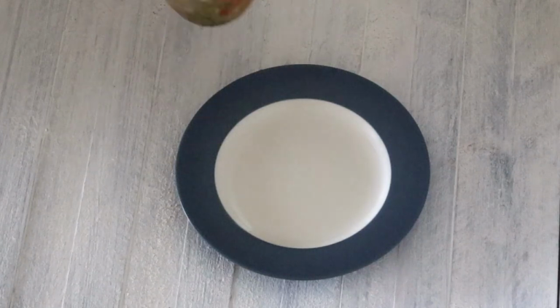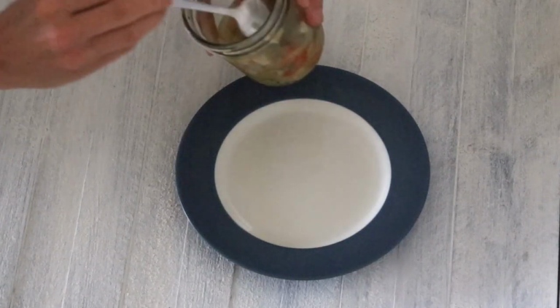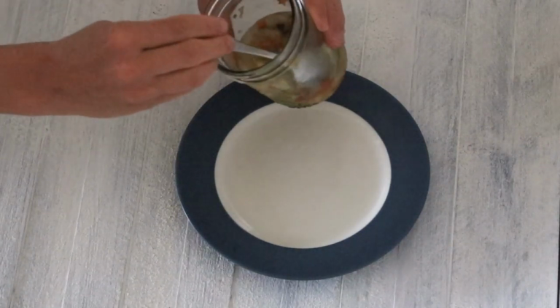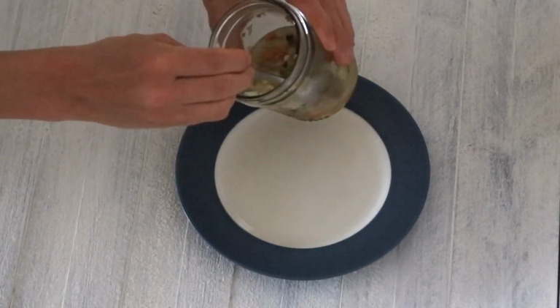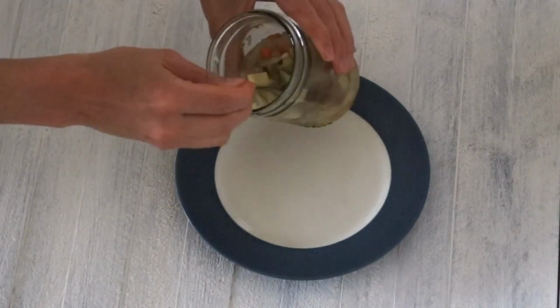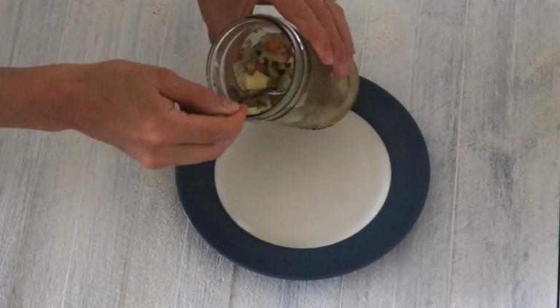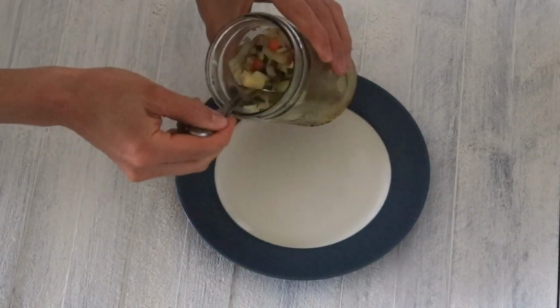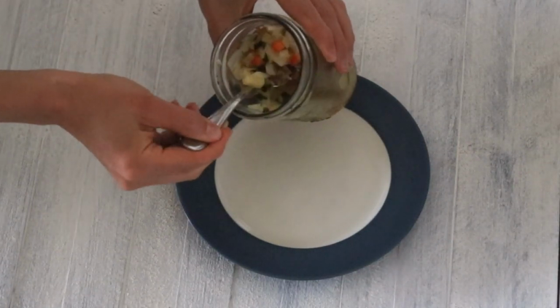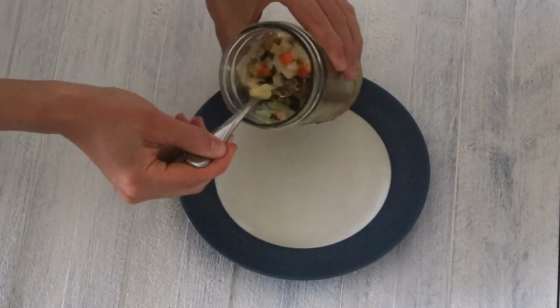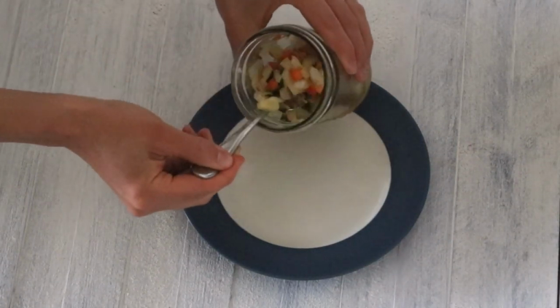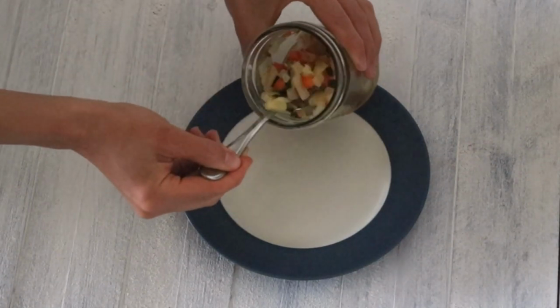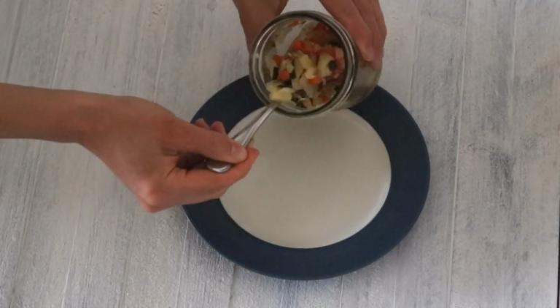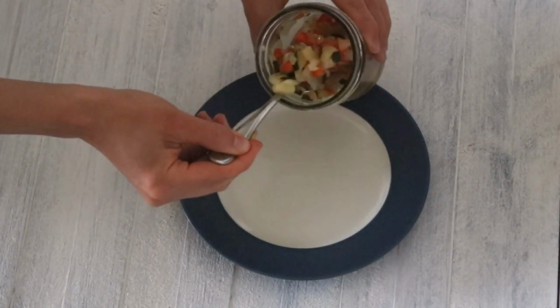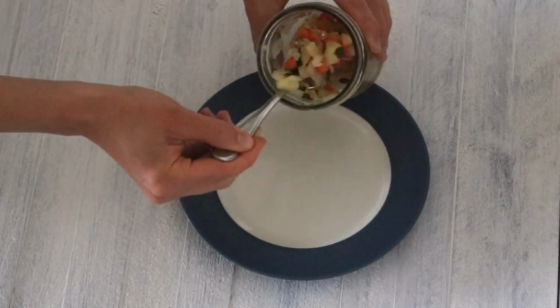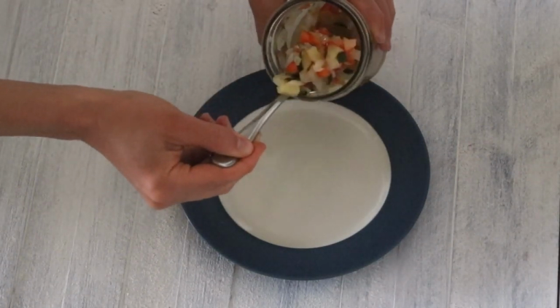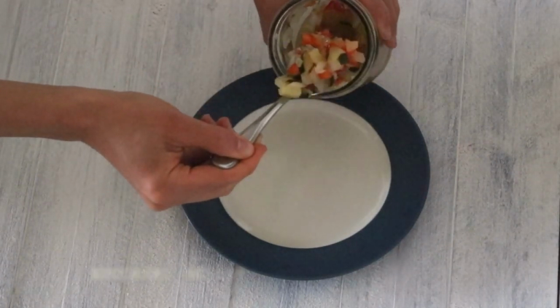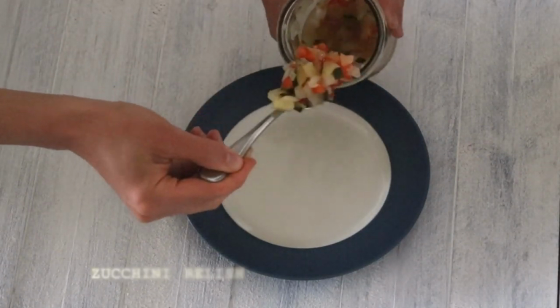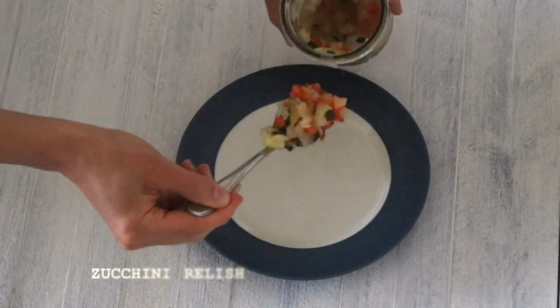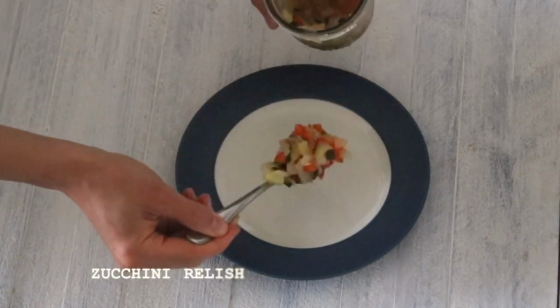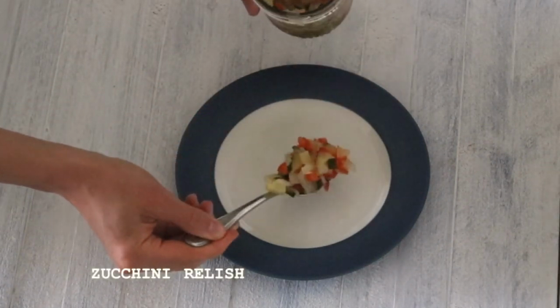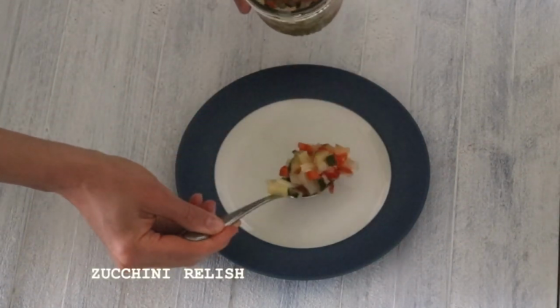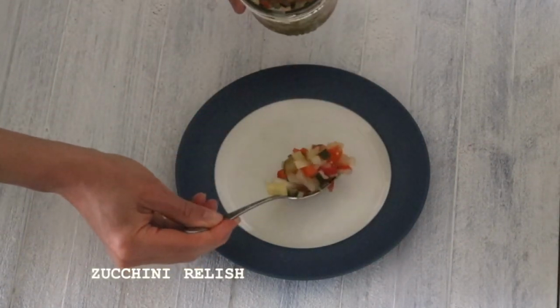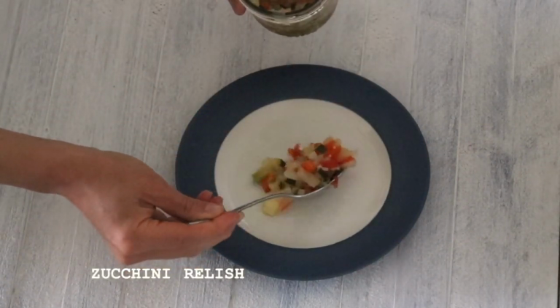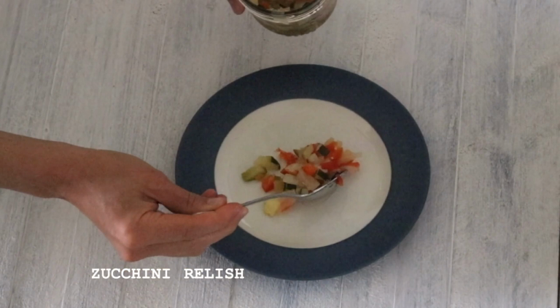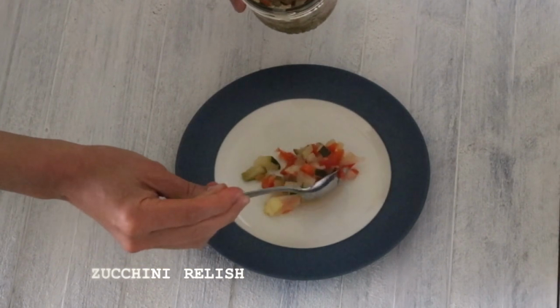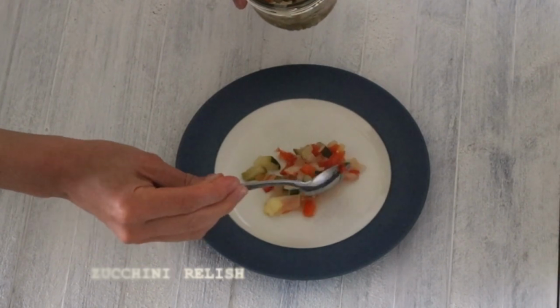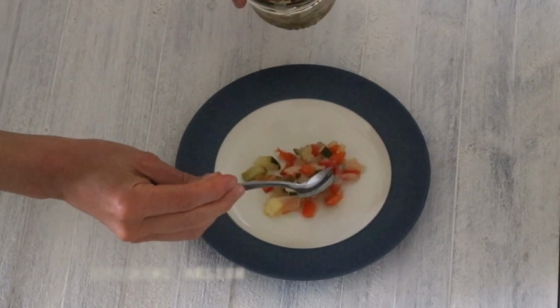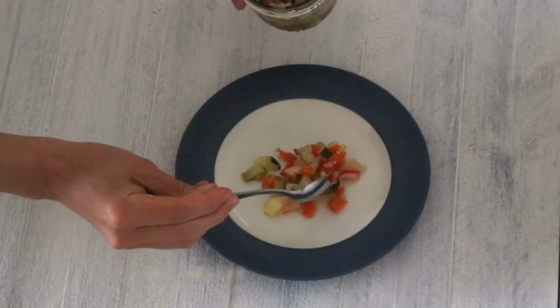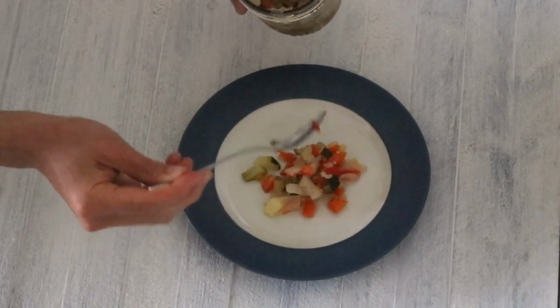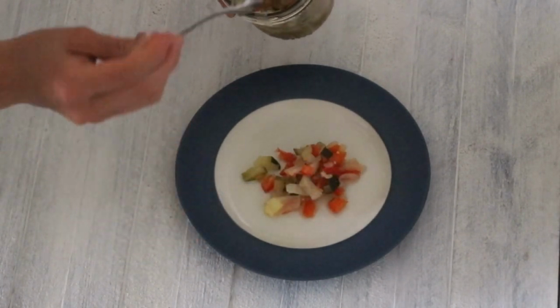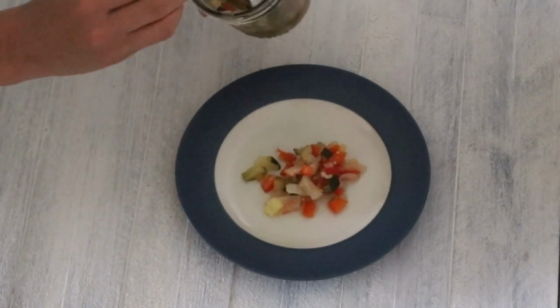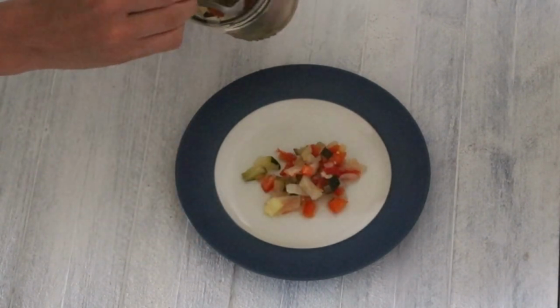Hi, it's Marissa from BumblebeeApothecary.com. Today I'd like to show you how to make some lacto-fermented zucchini relish.